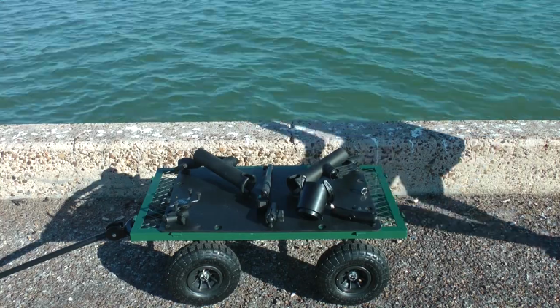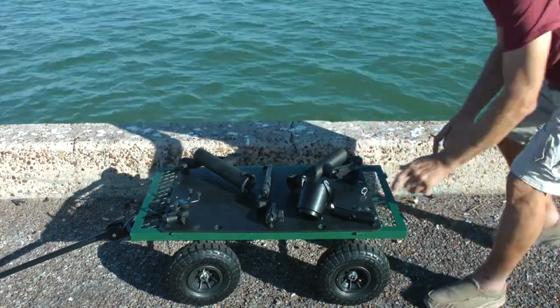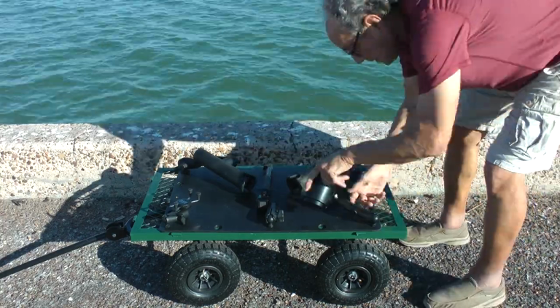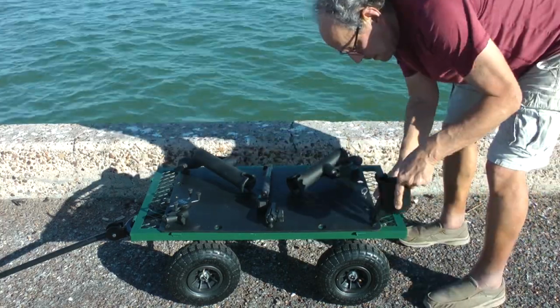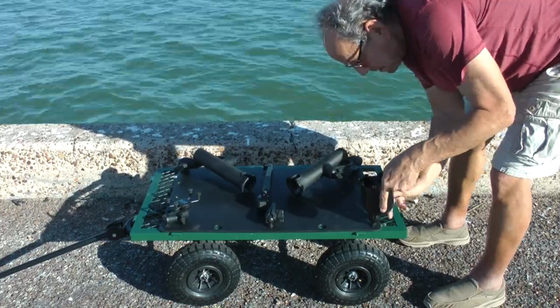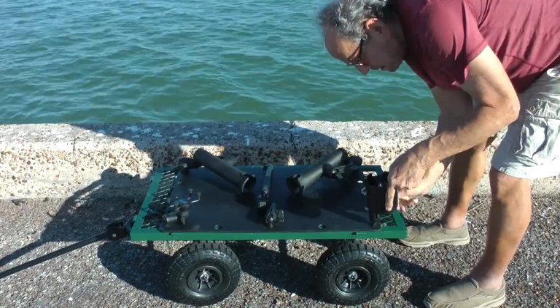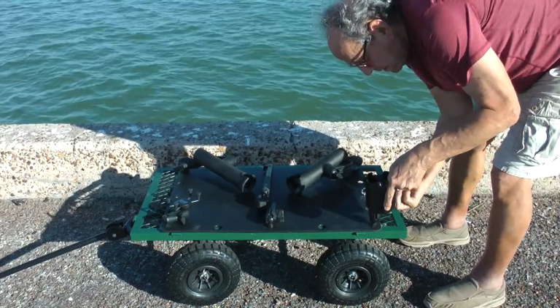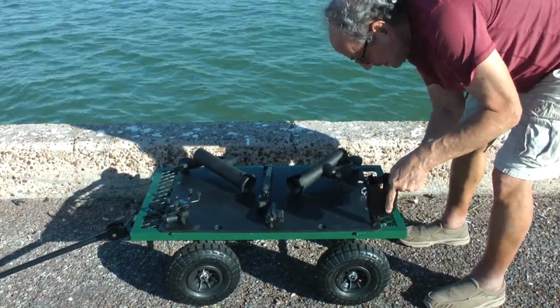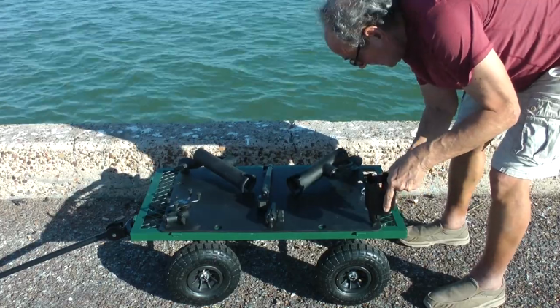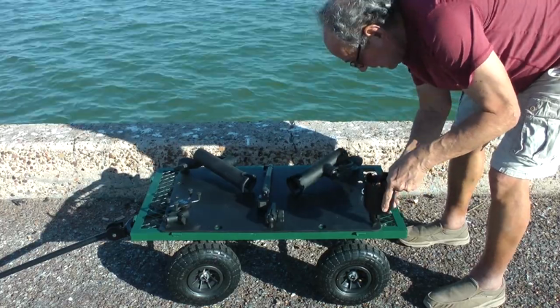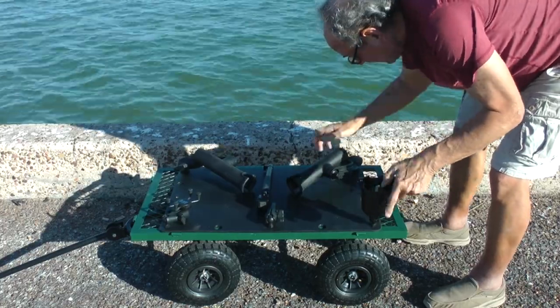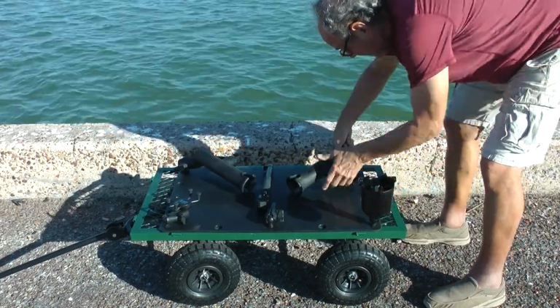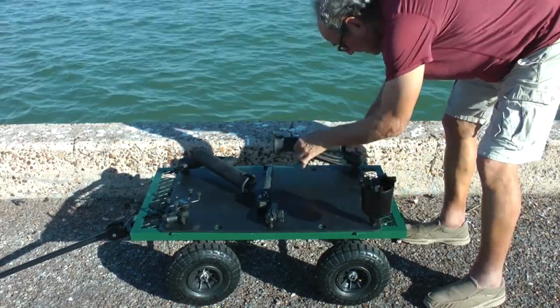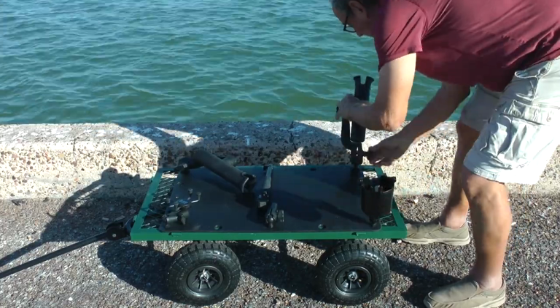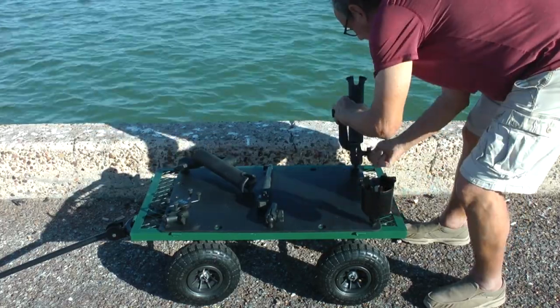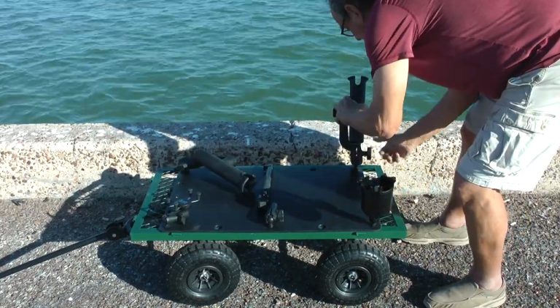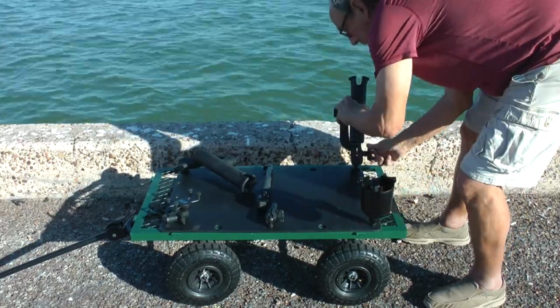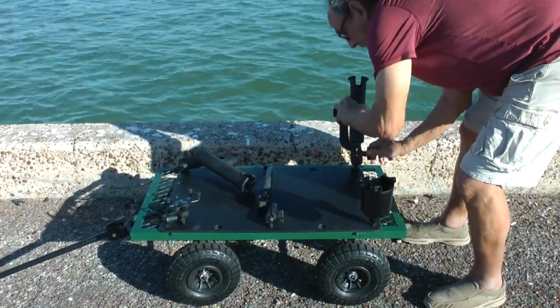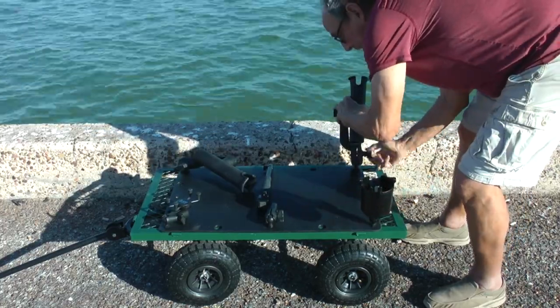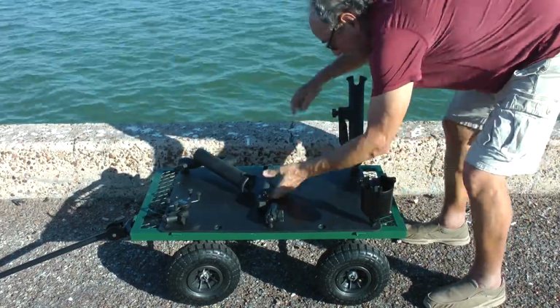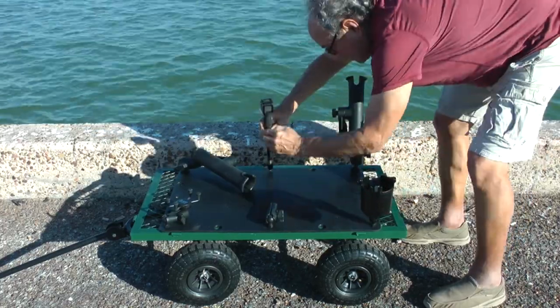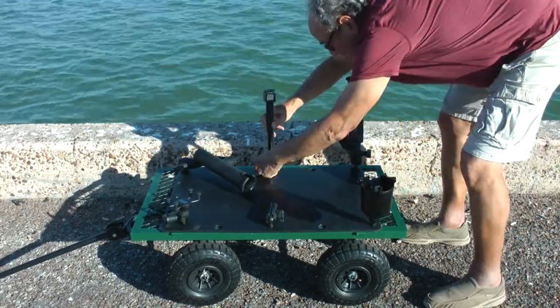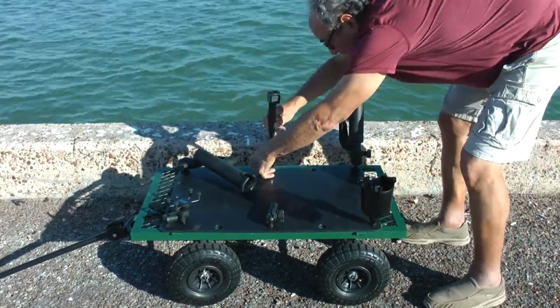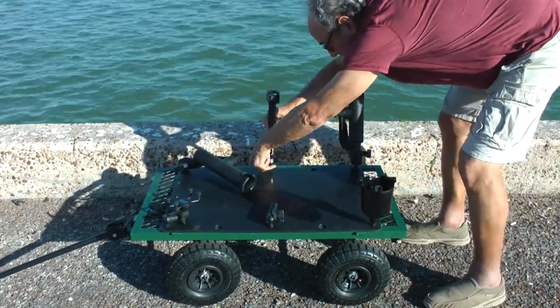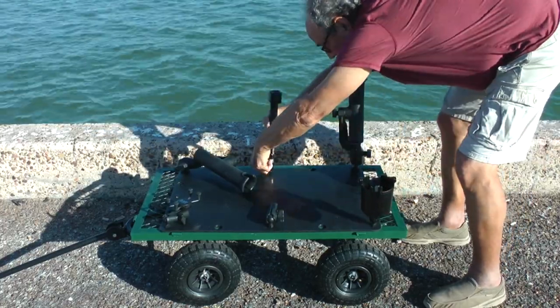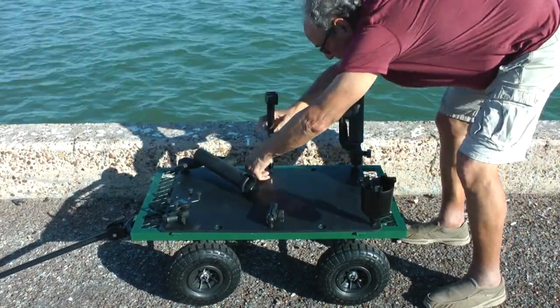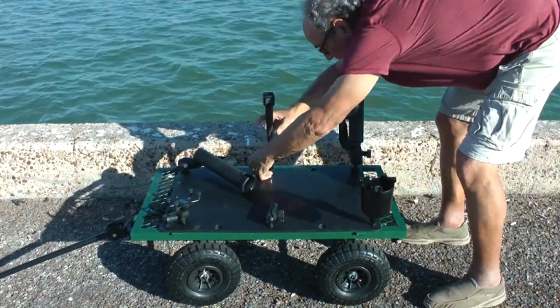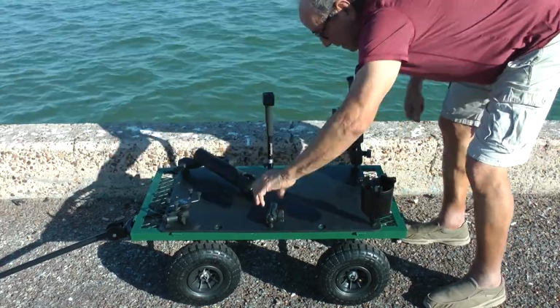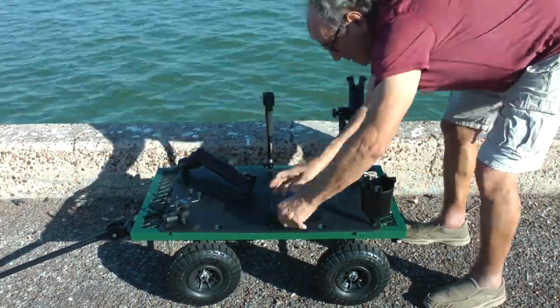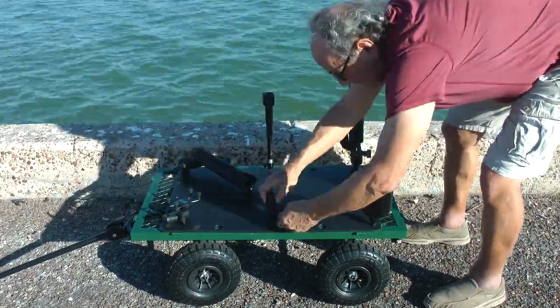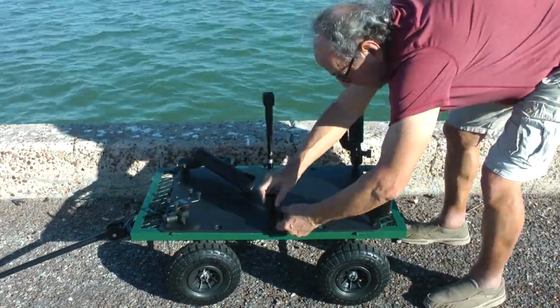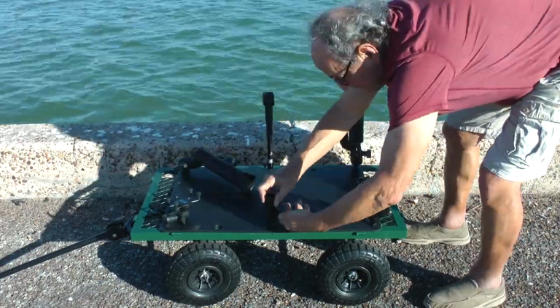The Mobile Fishing Platform sets up quickly and in a very short time you're ready to fish.